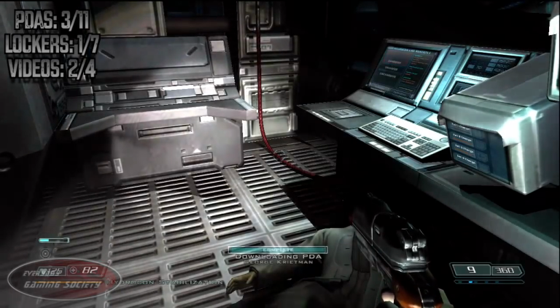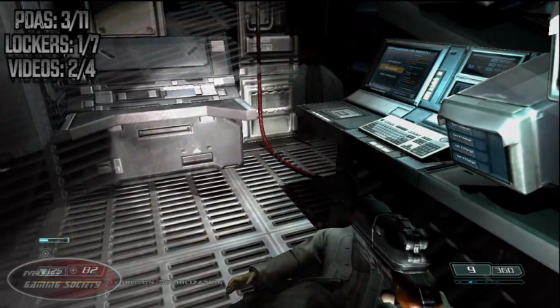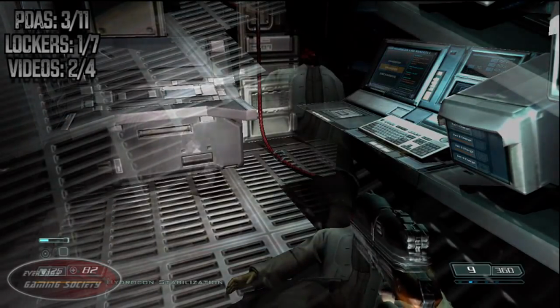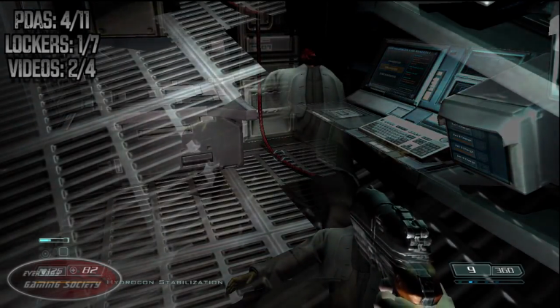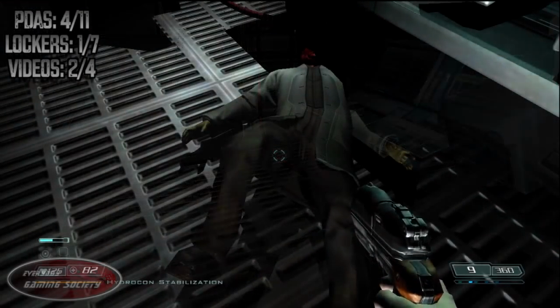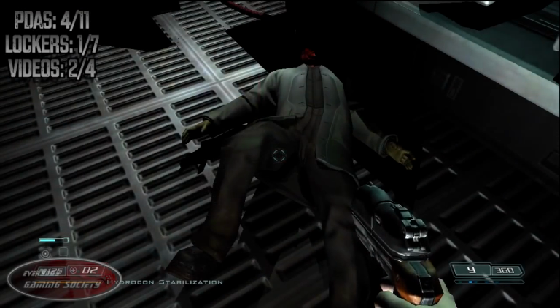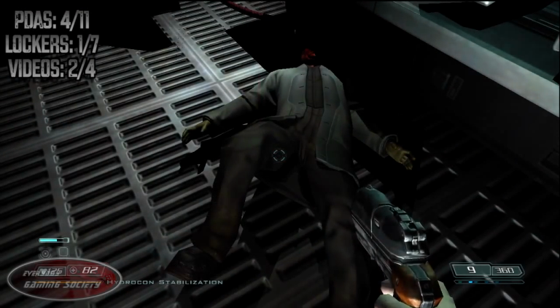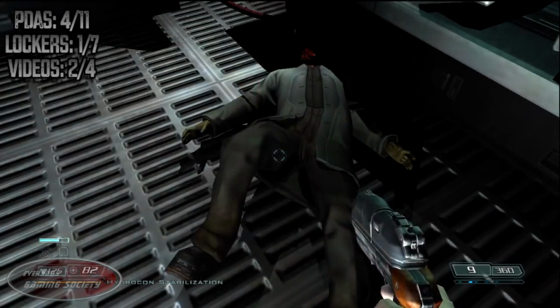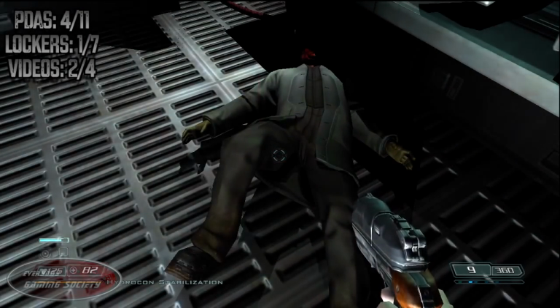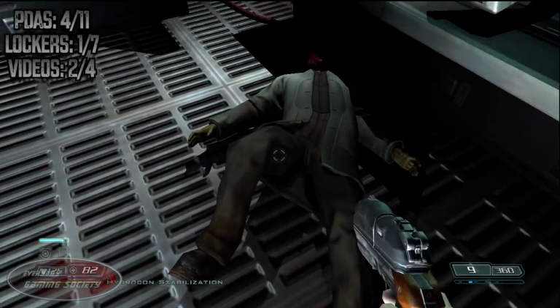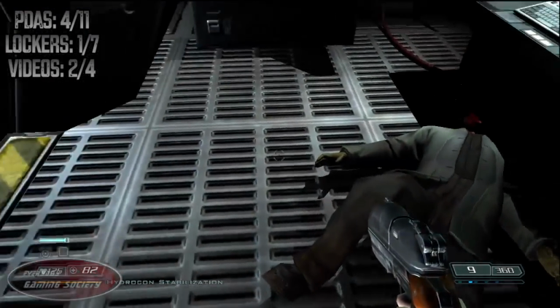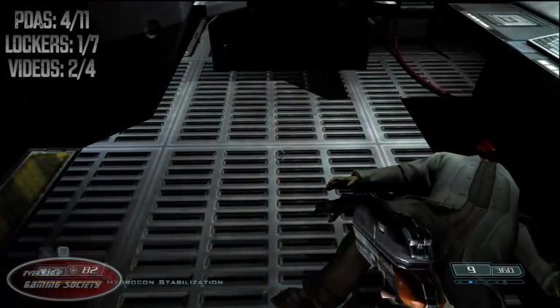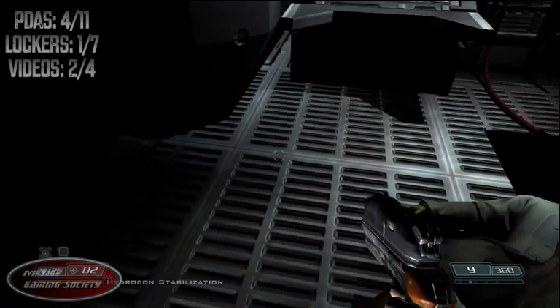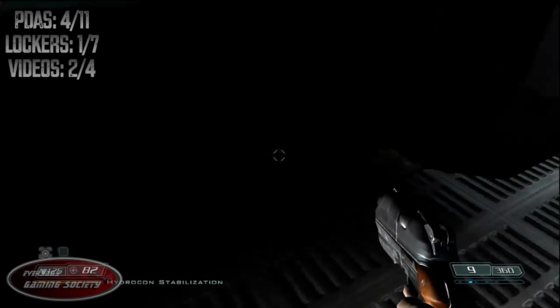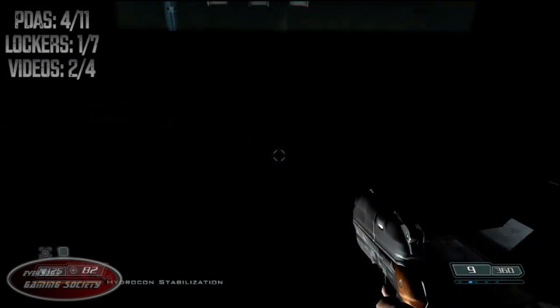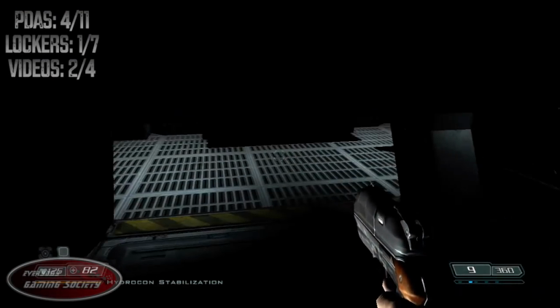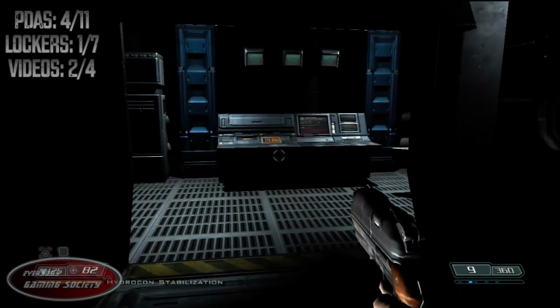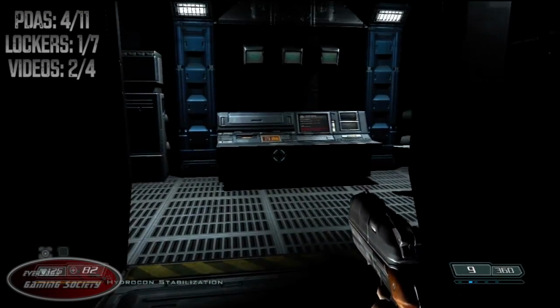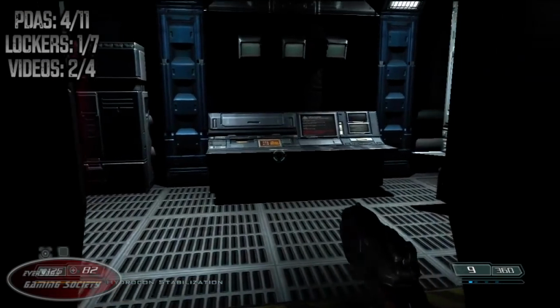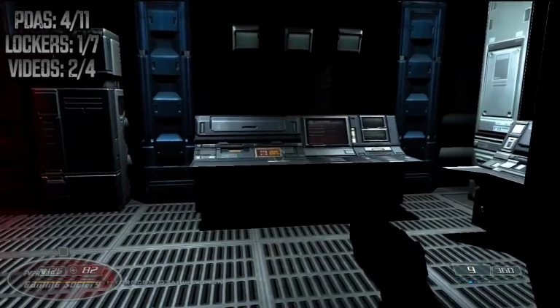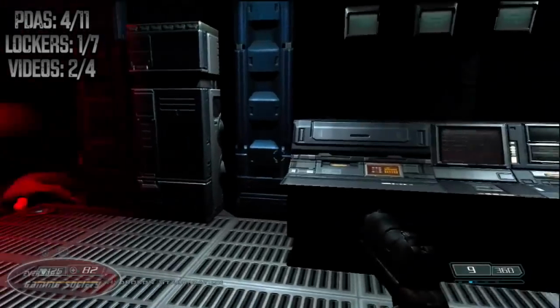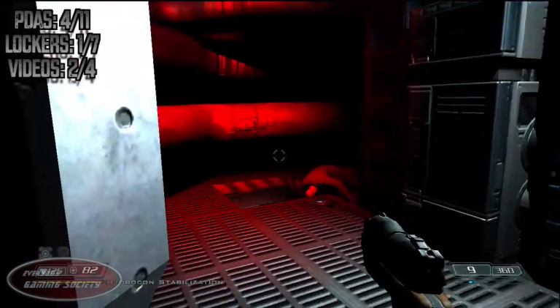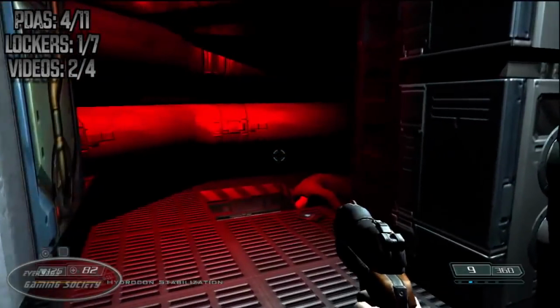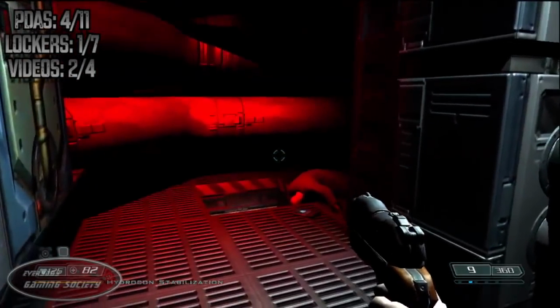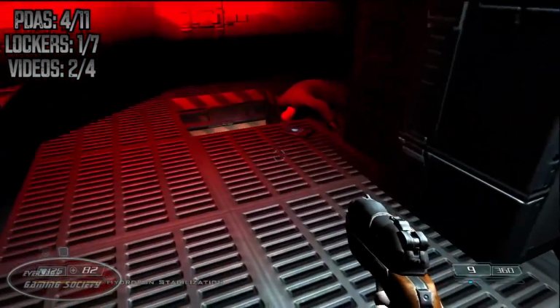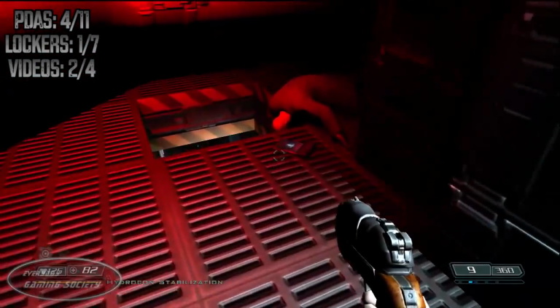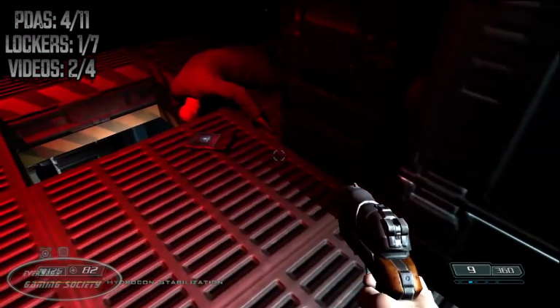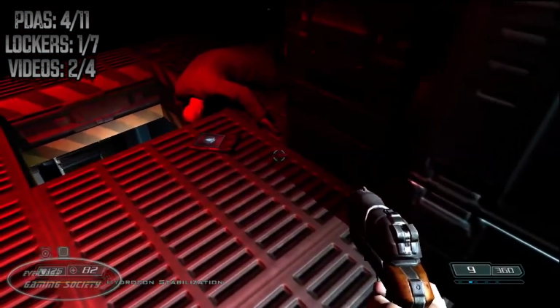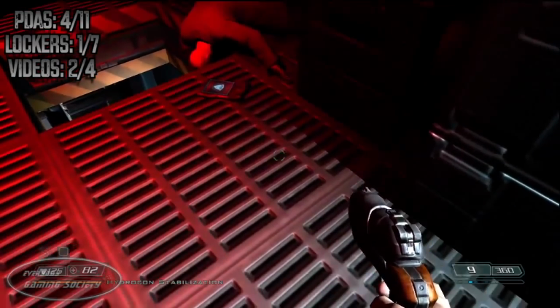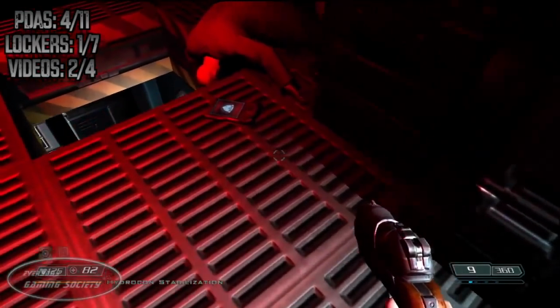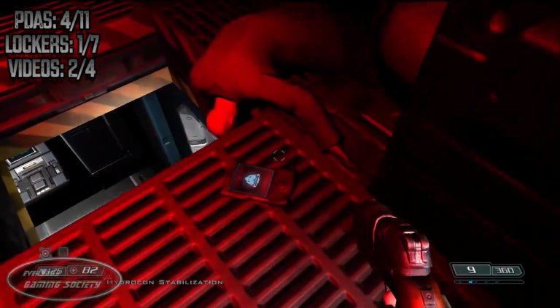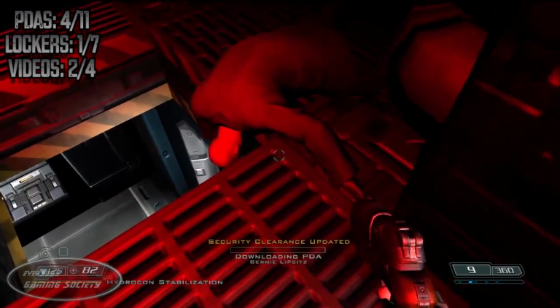In the next room, go to your left. As soon as you go through that door, you'll see a dead body. In front of that dead body will be your next PDA.